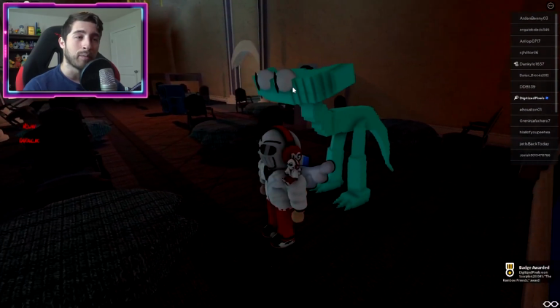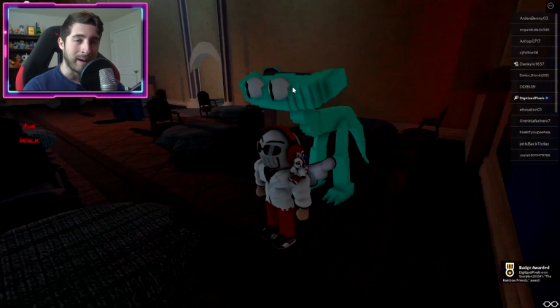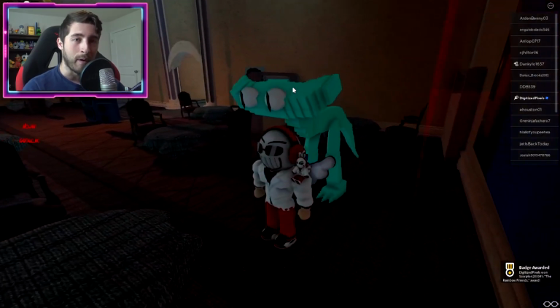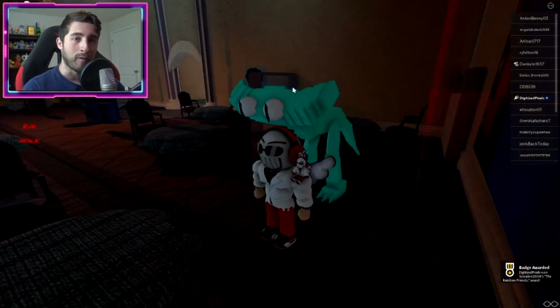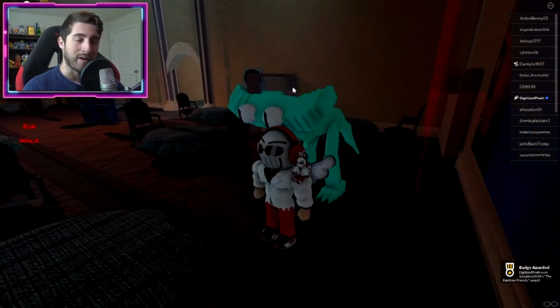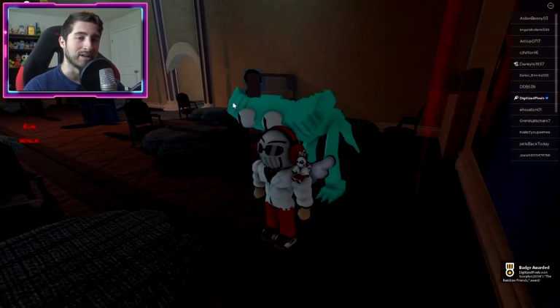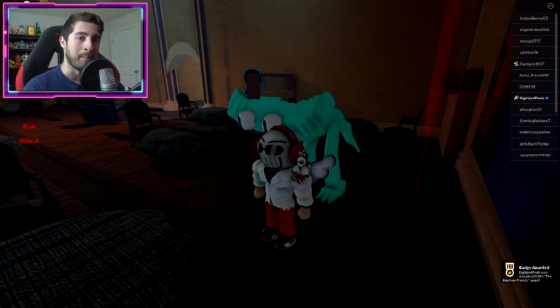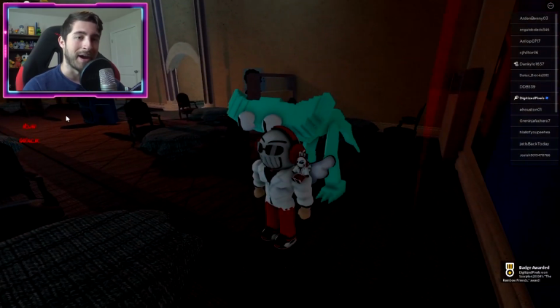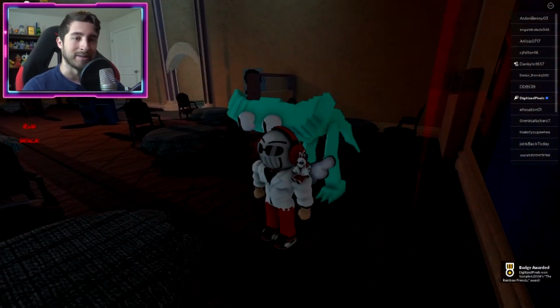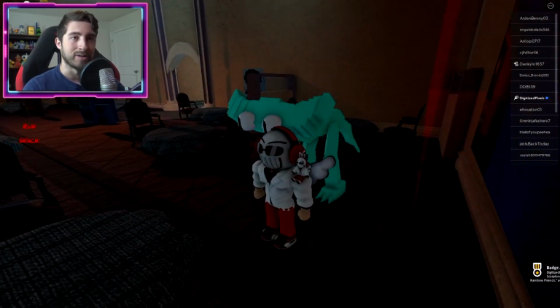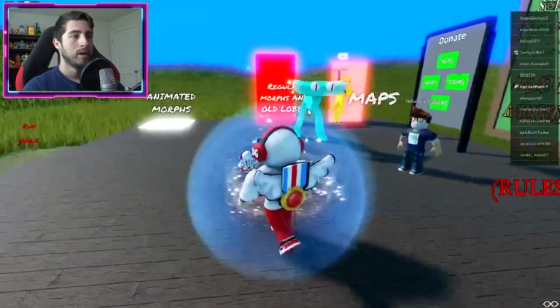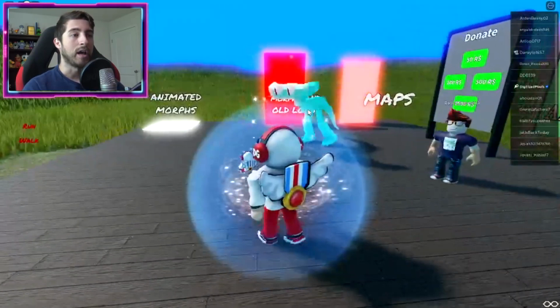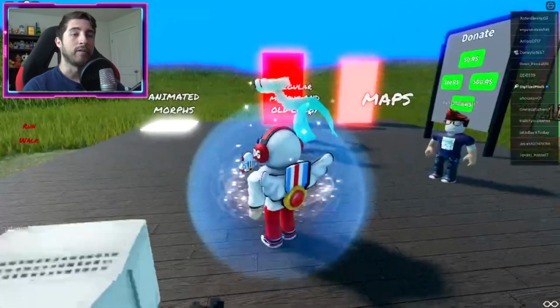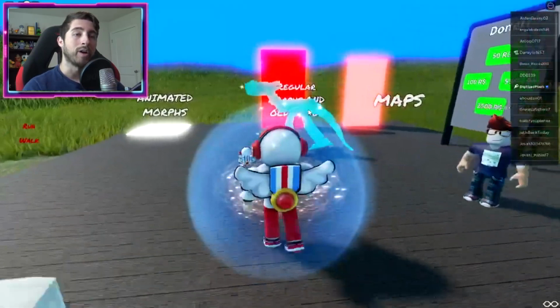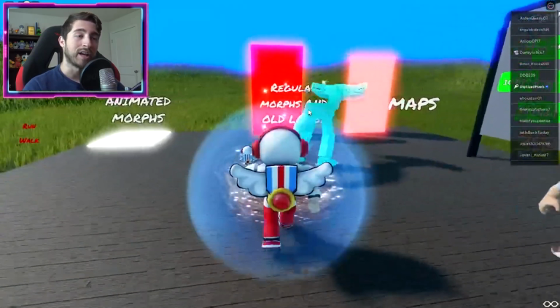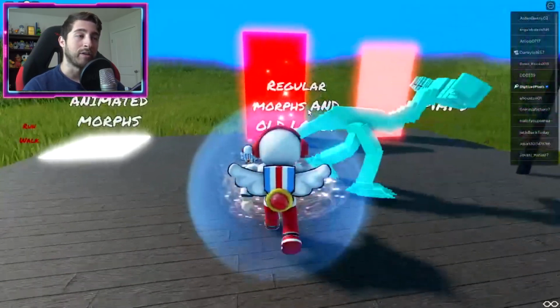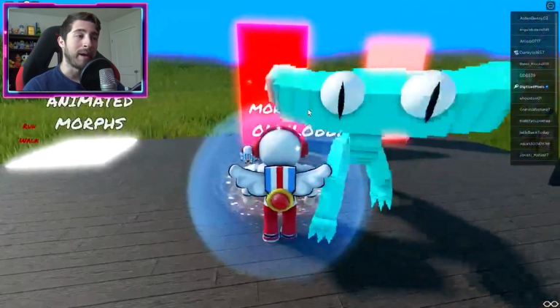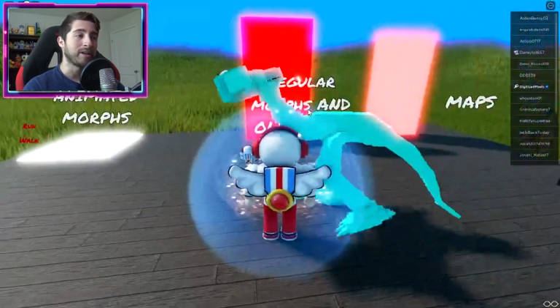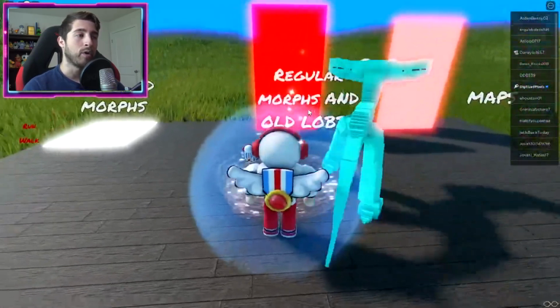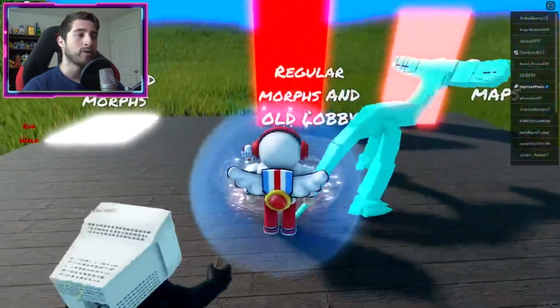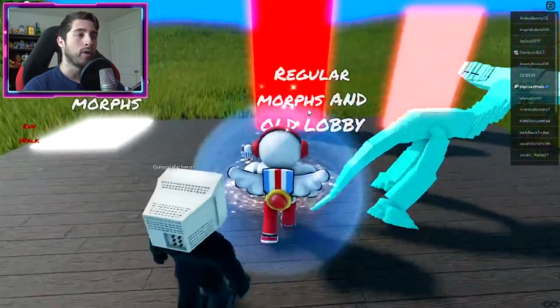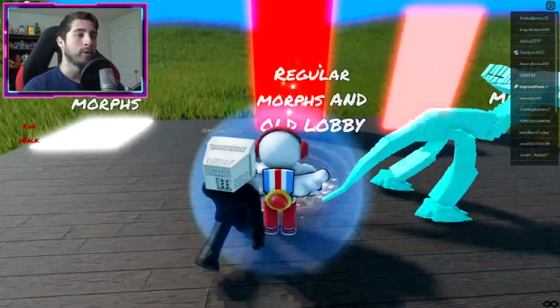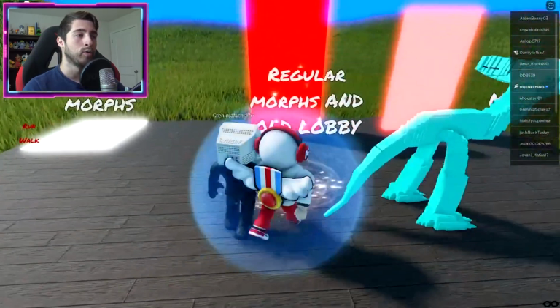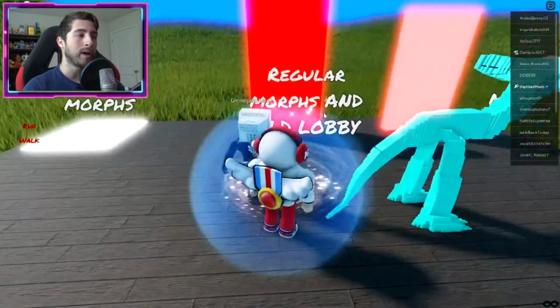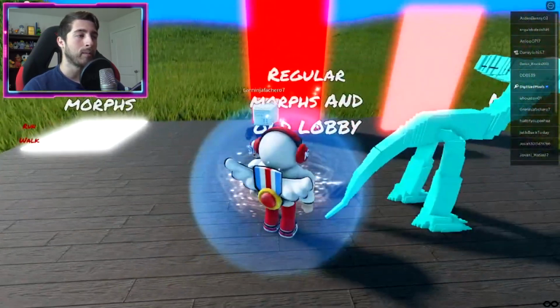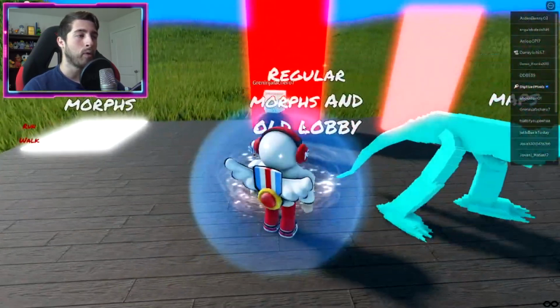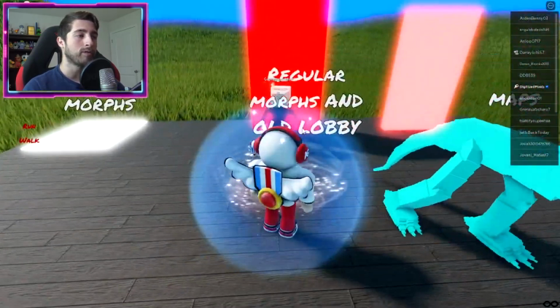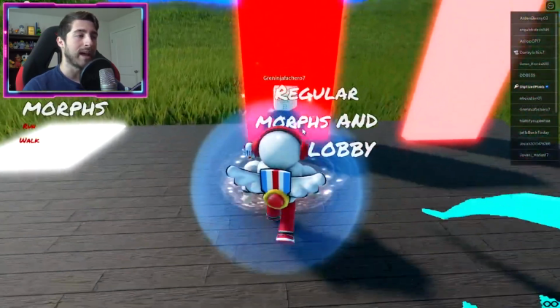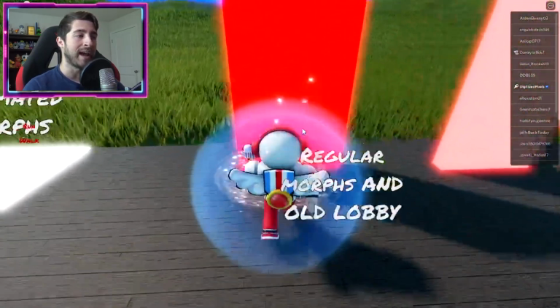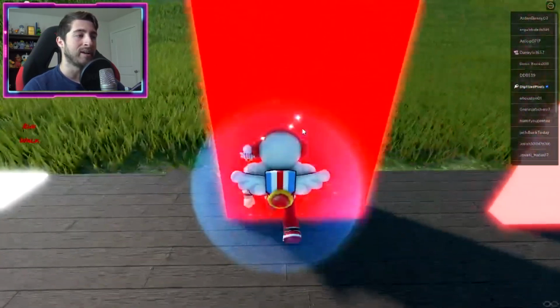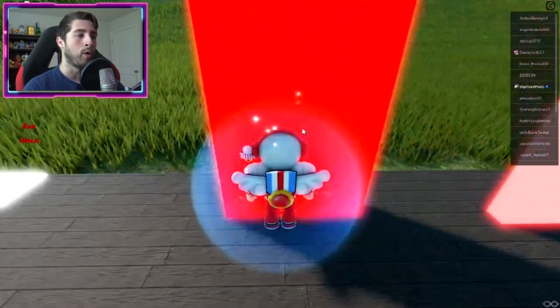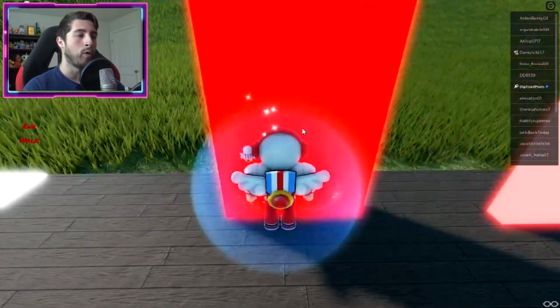Bump into that big thing — I don't know why it's like that, but there you go. That's how you get the Rainbow Friends badge. Now if you want to check out the badge morphs, go to Regular Morphs.